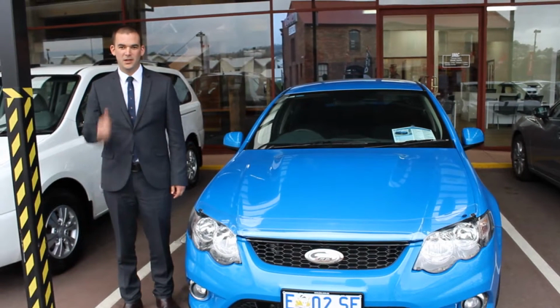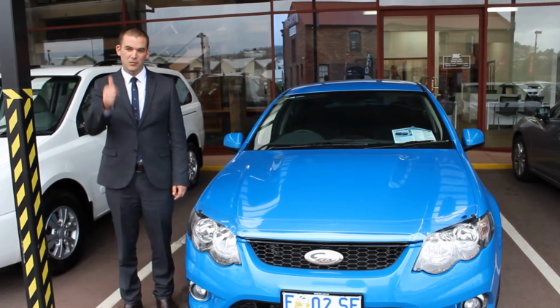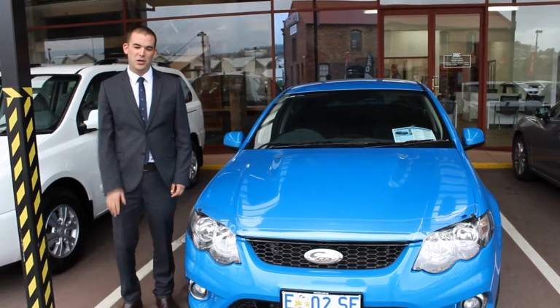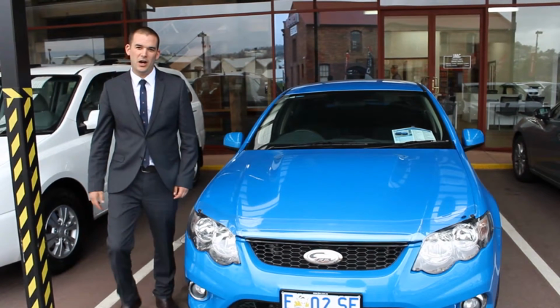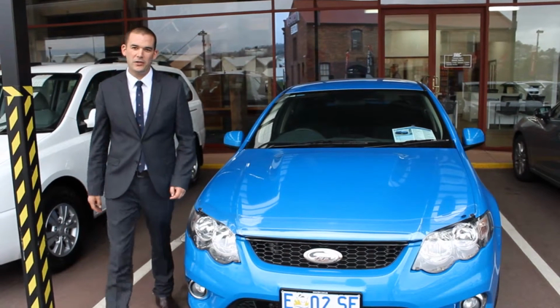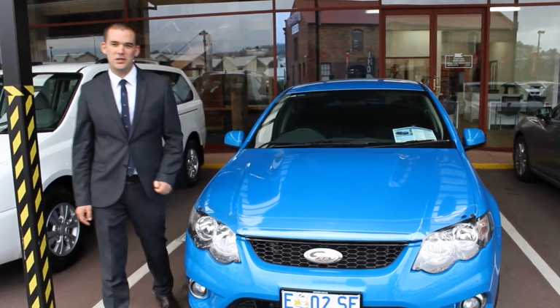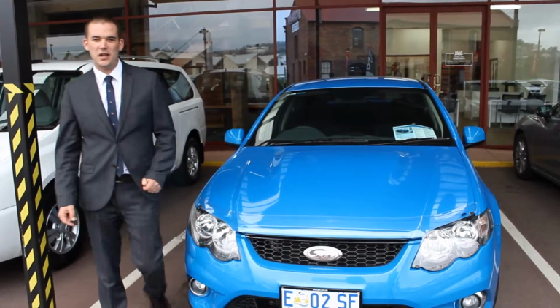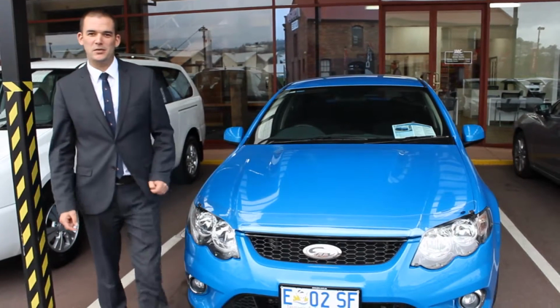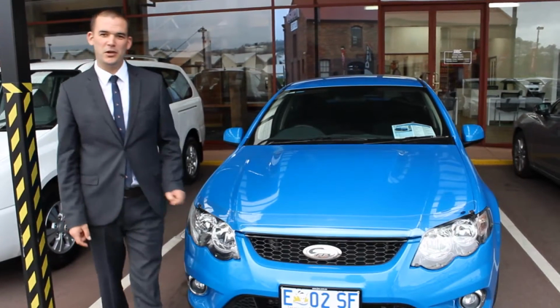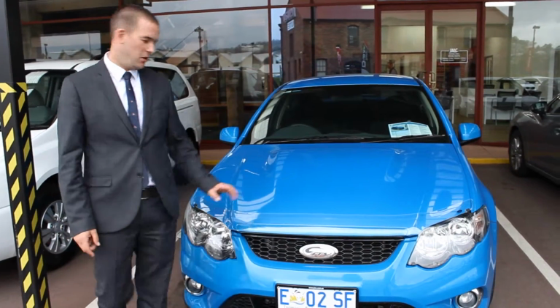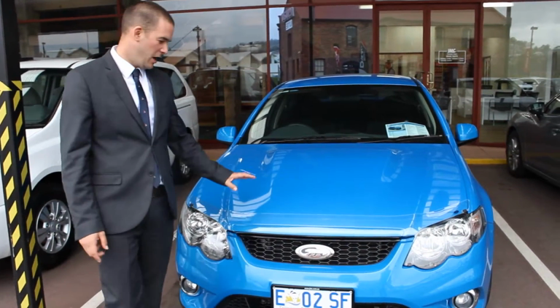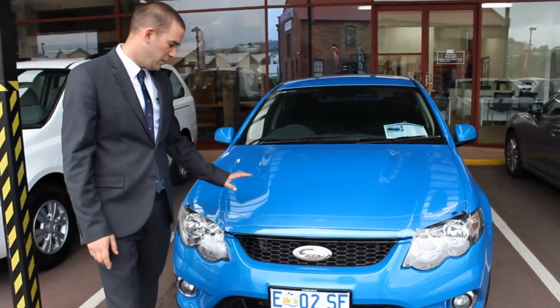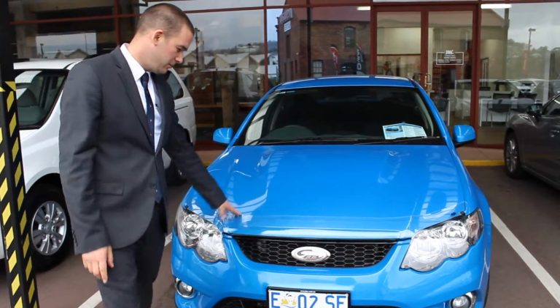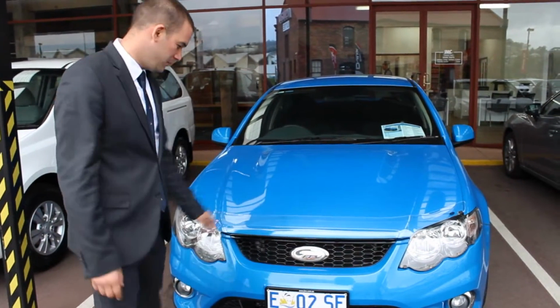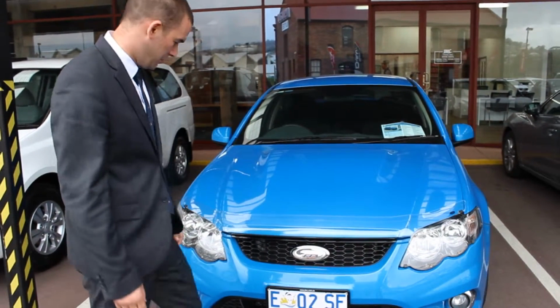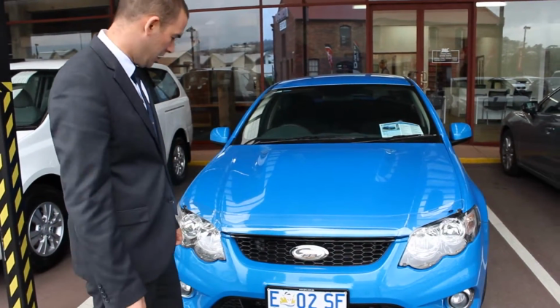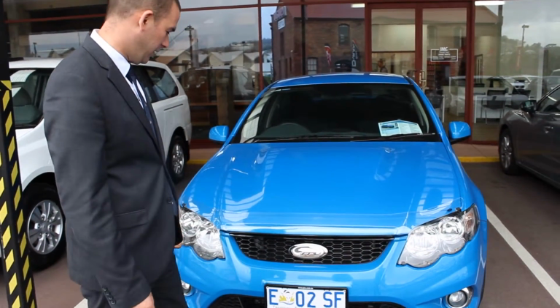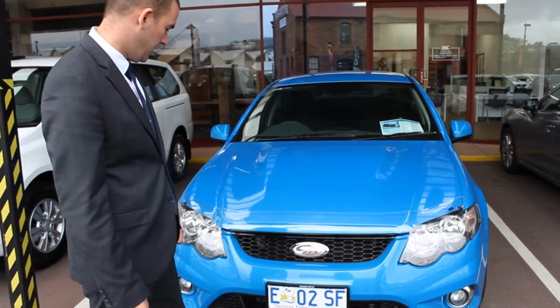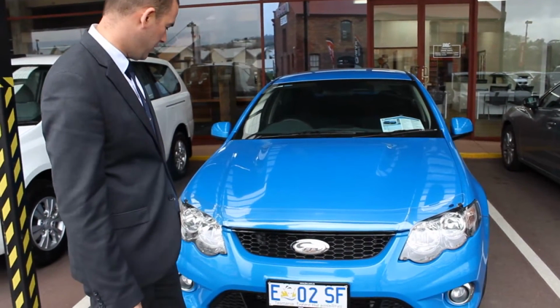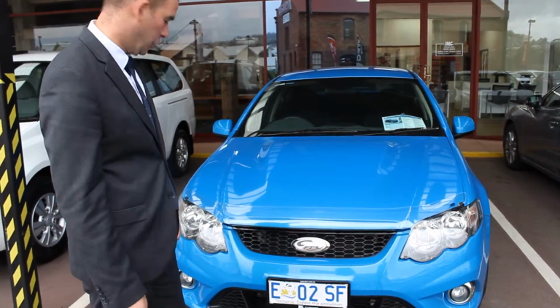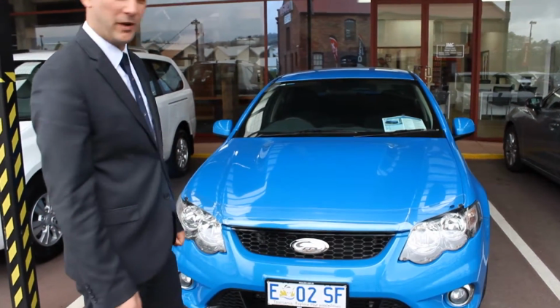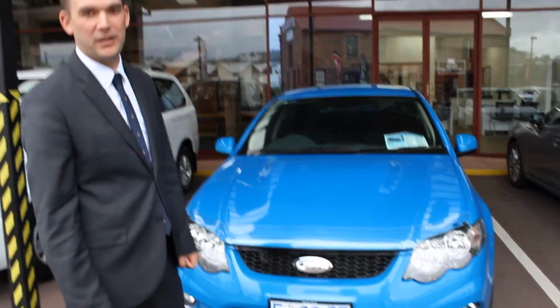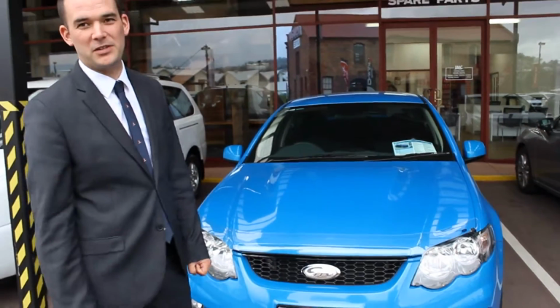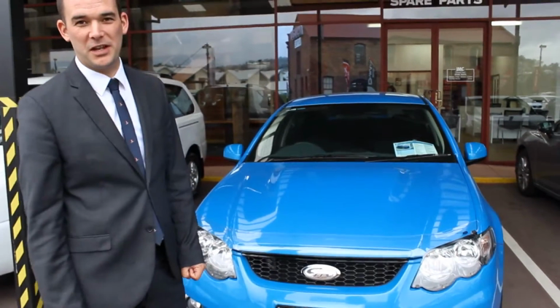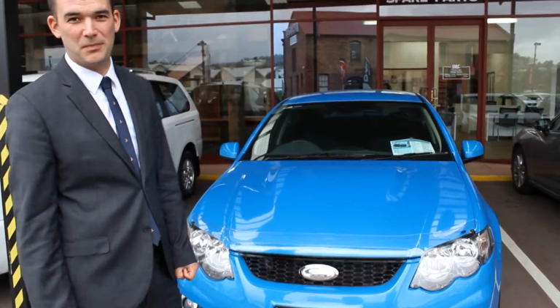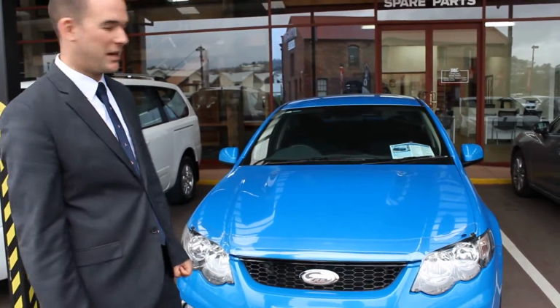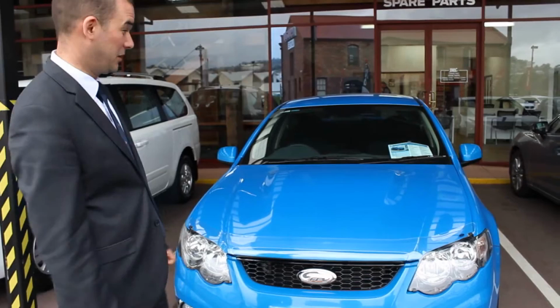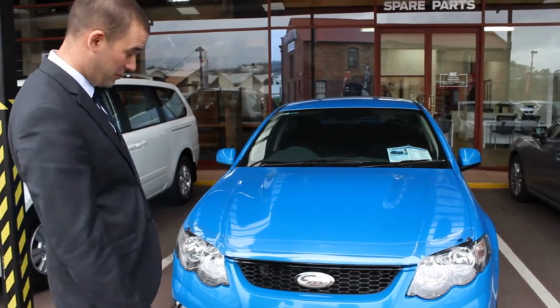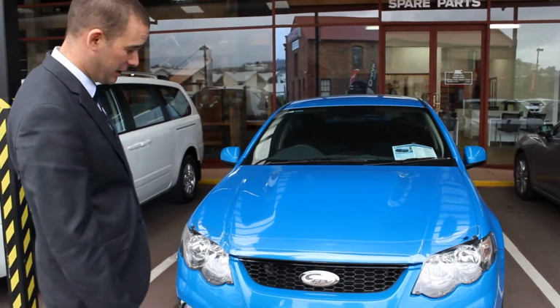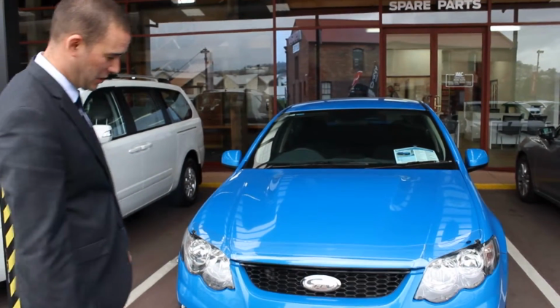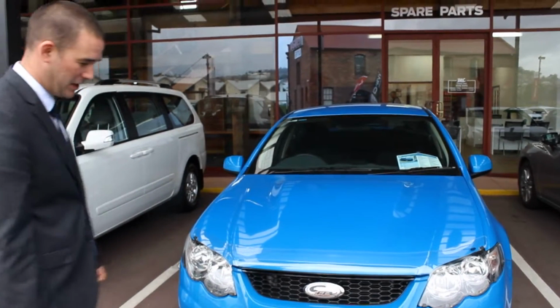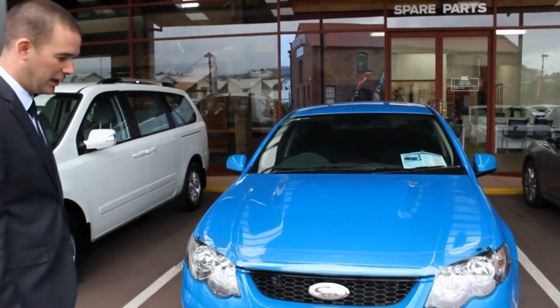Good morning Cole, thanks for the chat this morning on our S50. I'll give you a look around it. As I said, it's immaculate — it's a really tidy car.